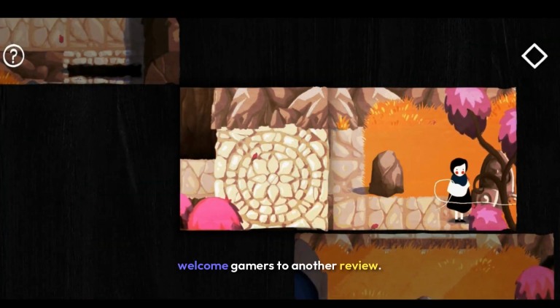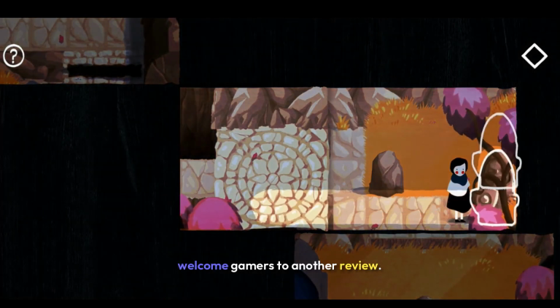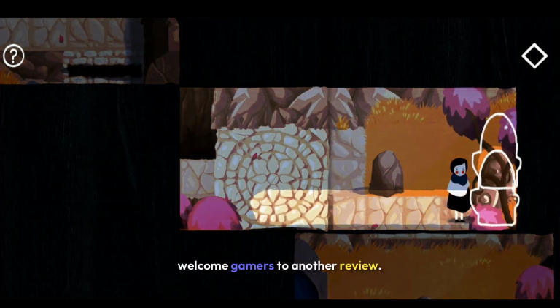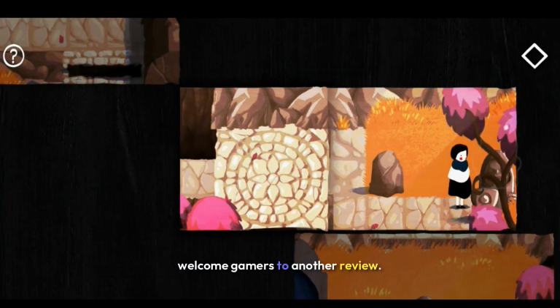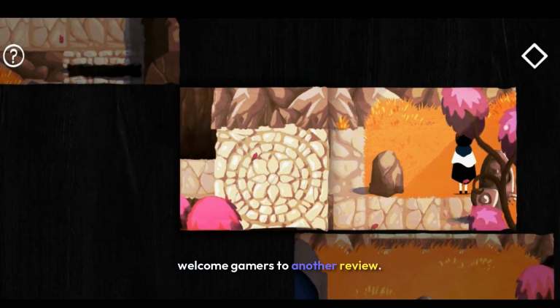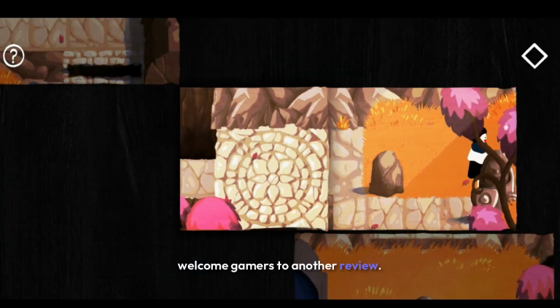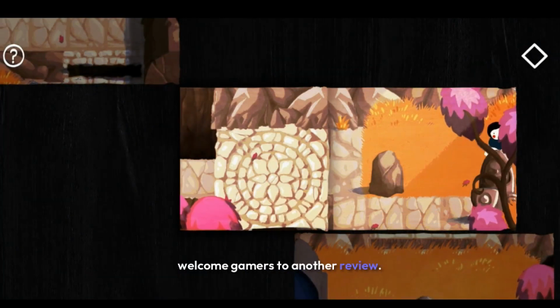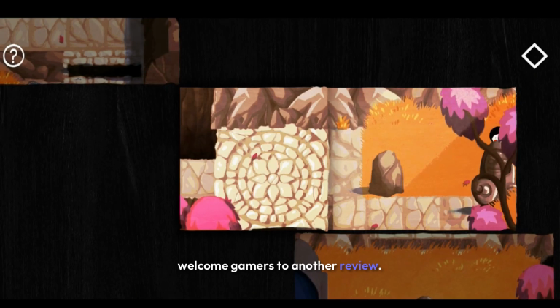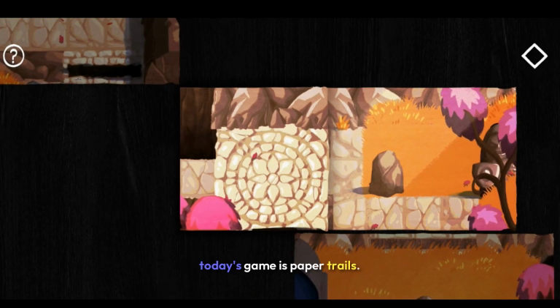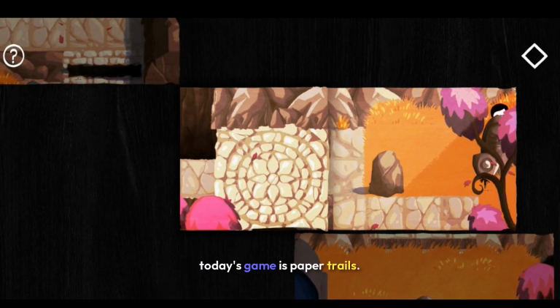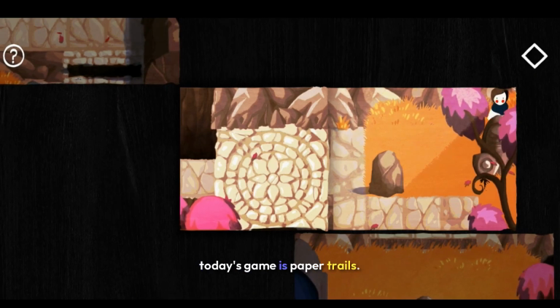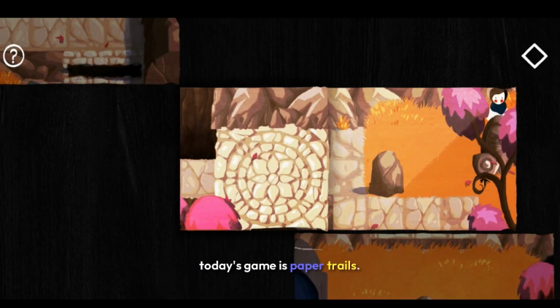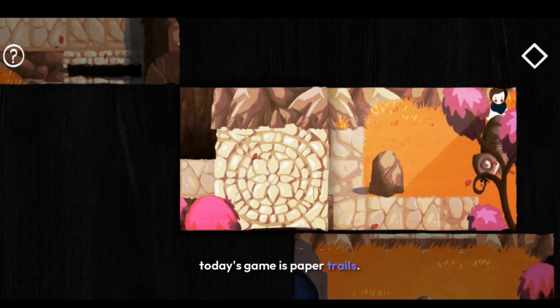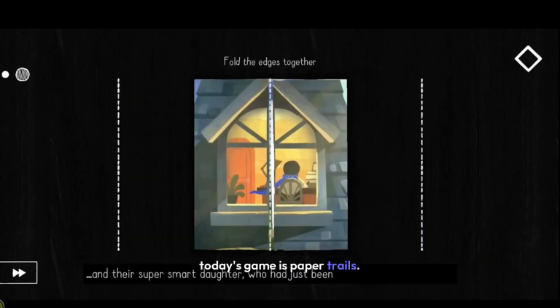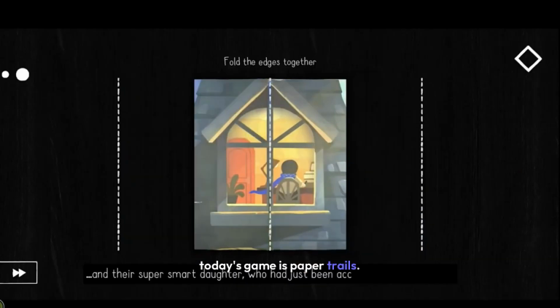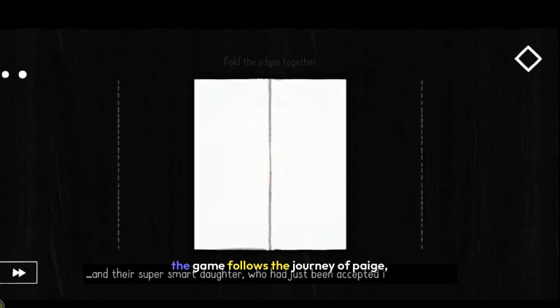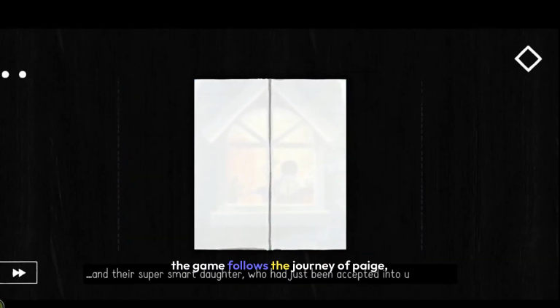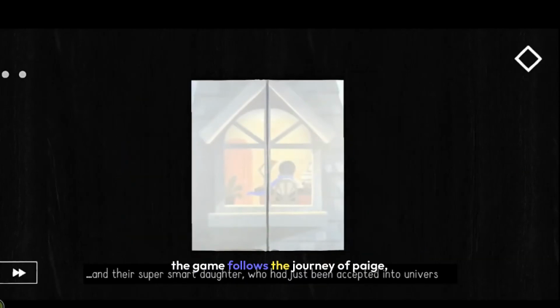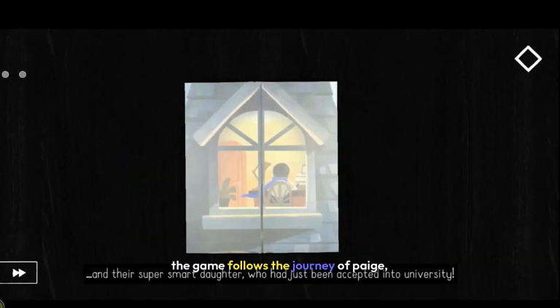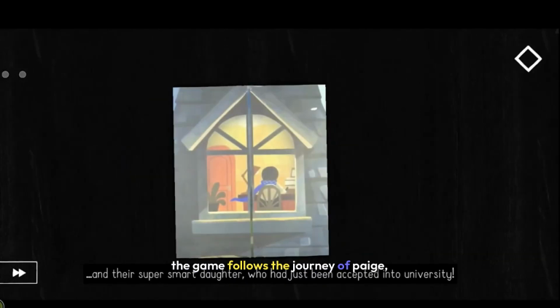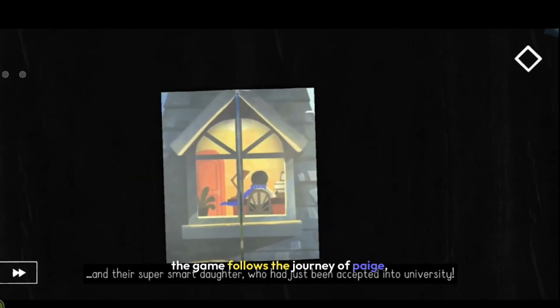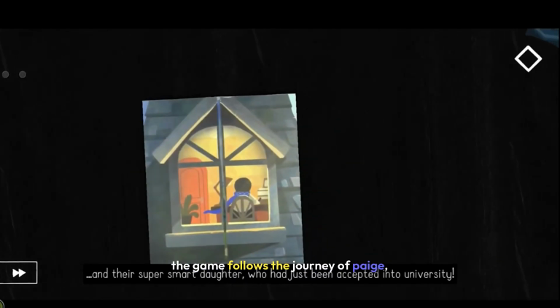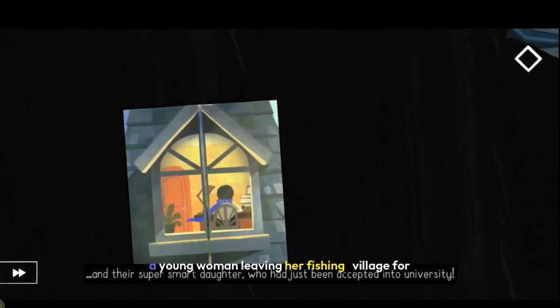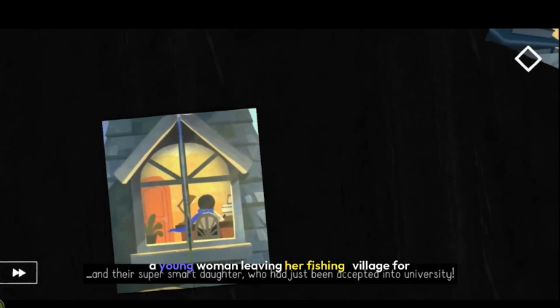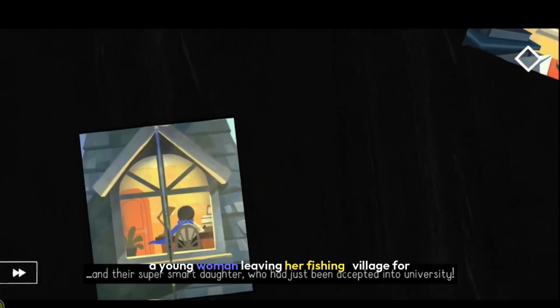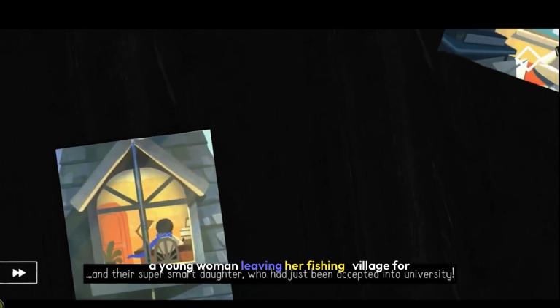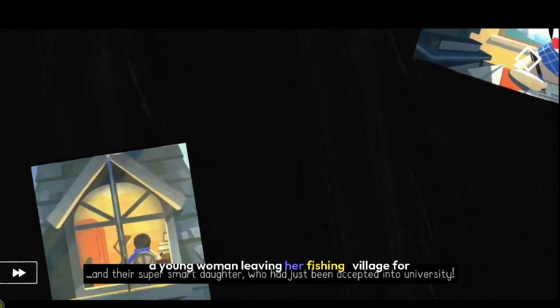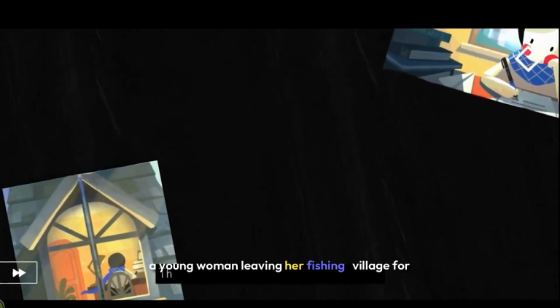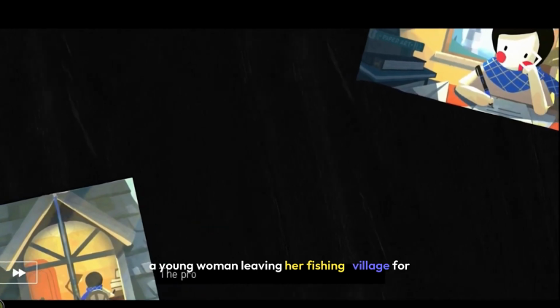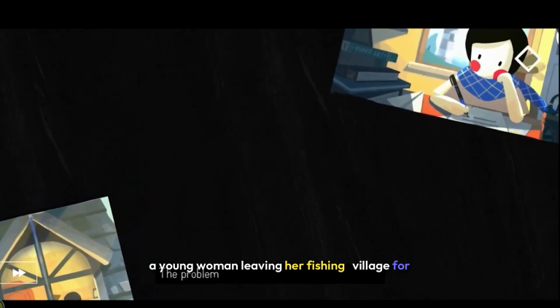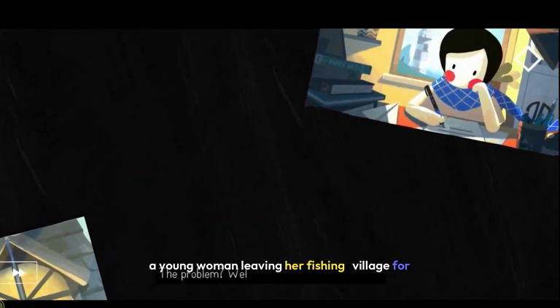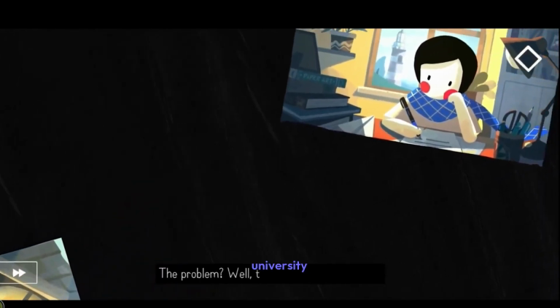Welcome gamers to another review. Today's game is Paper Trails. The game follows the journey of Paige, a young woman leaving her fishing village for university.